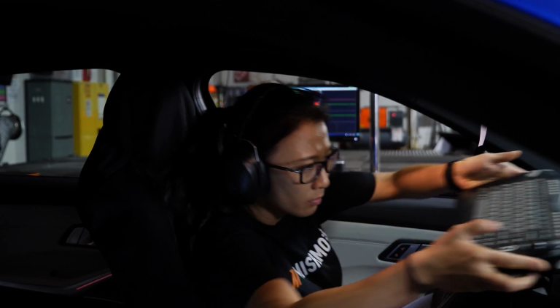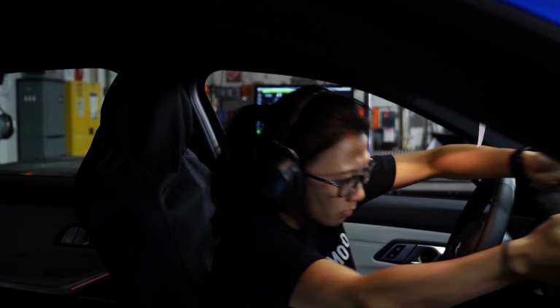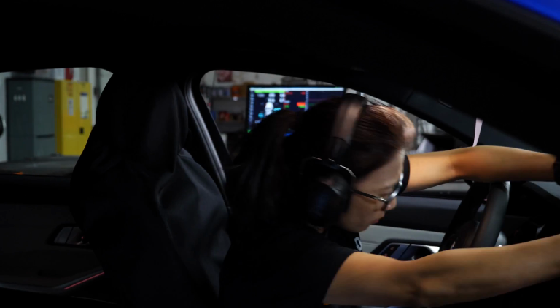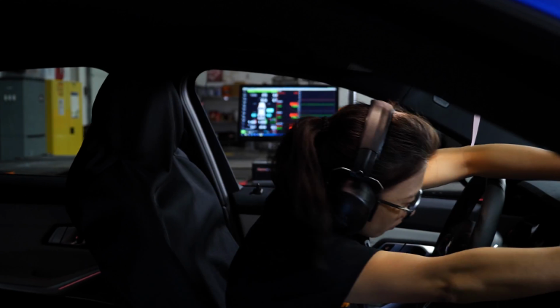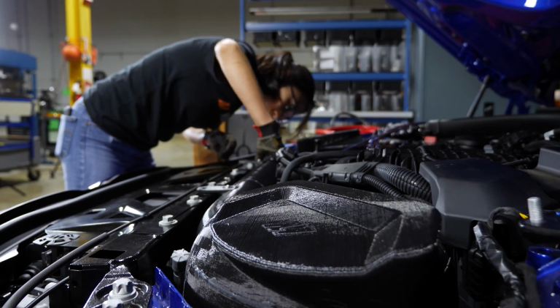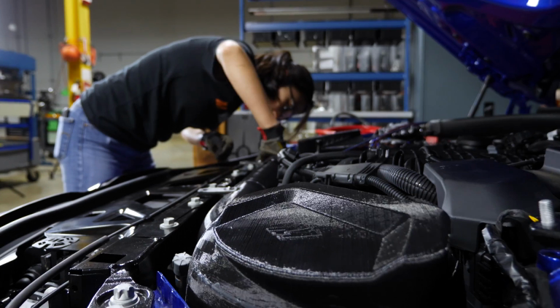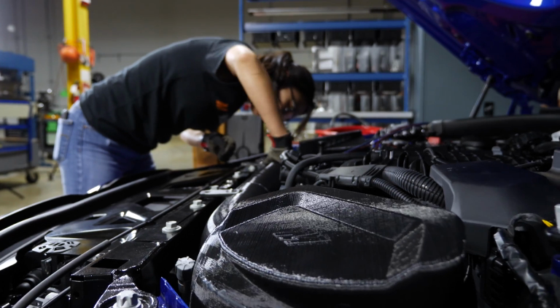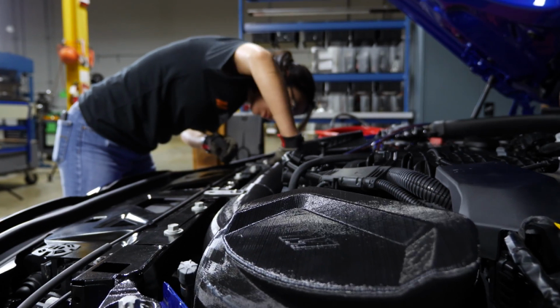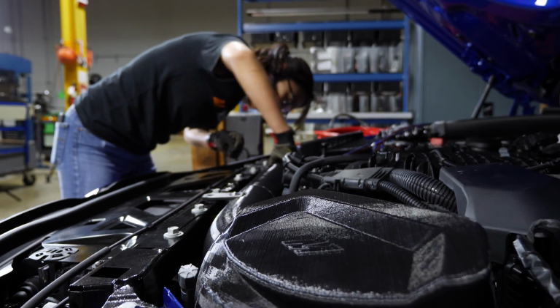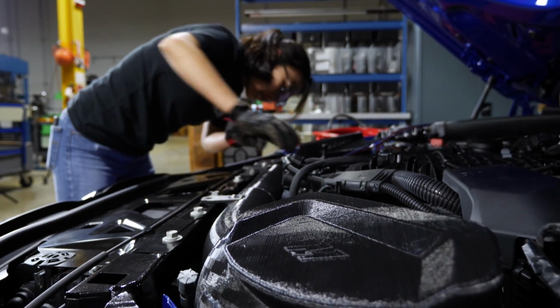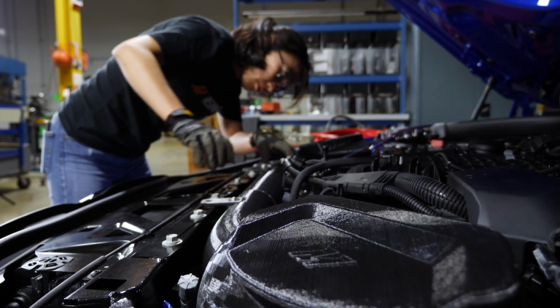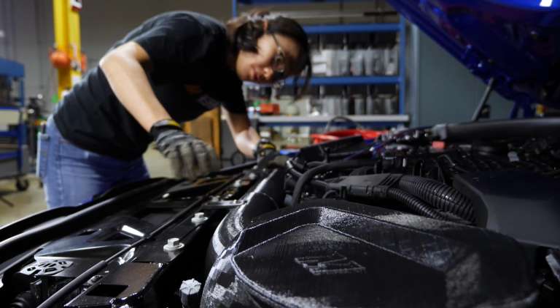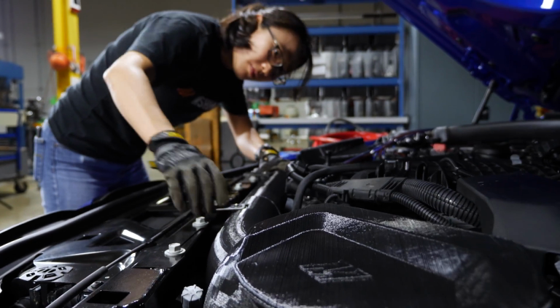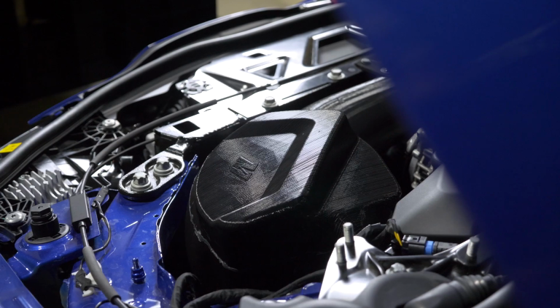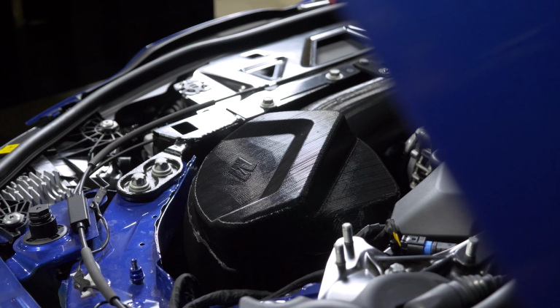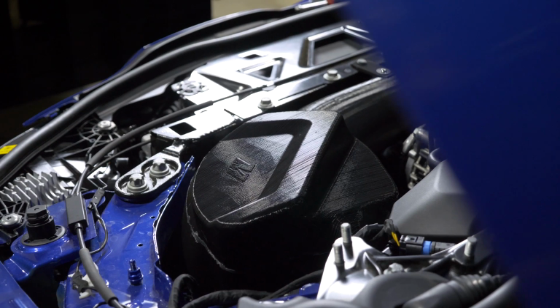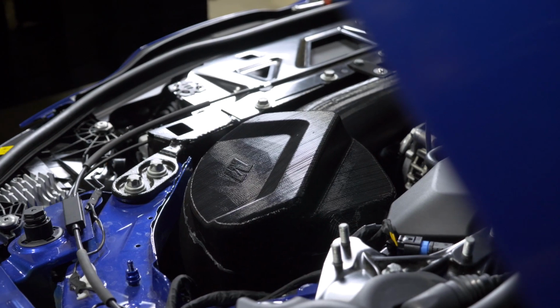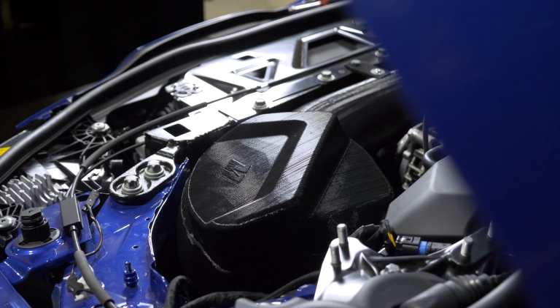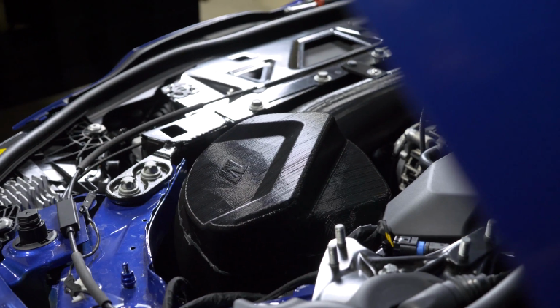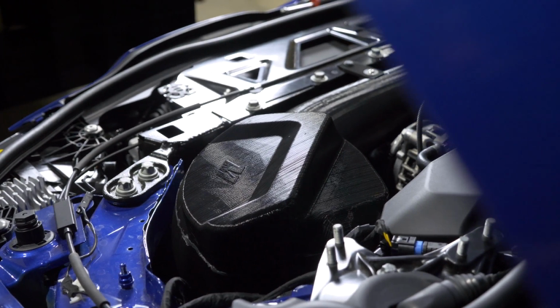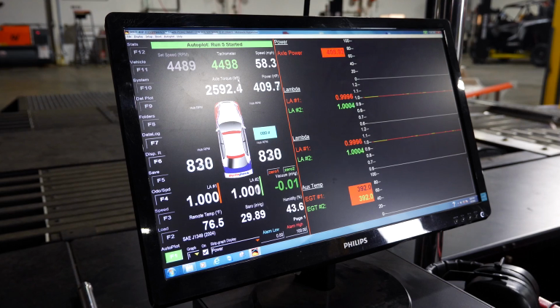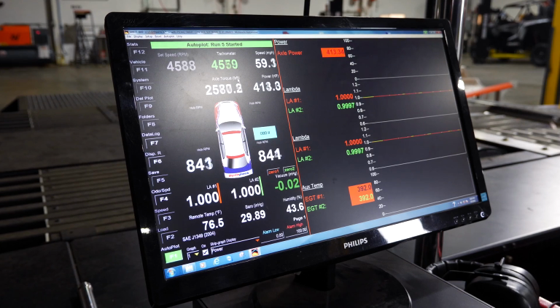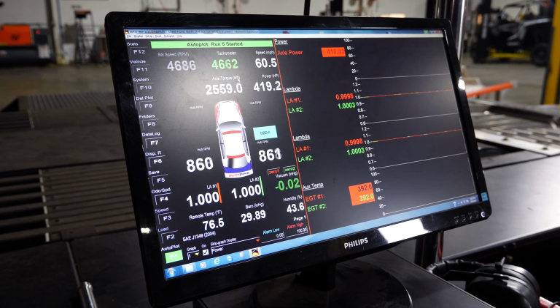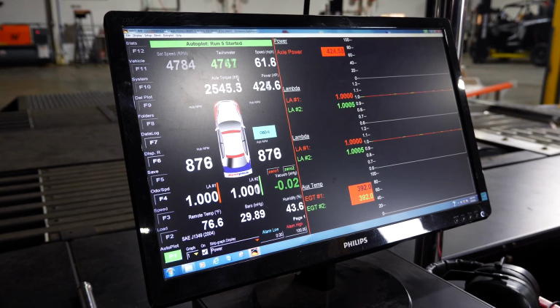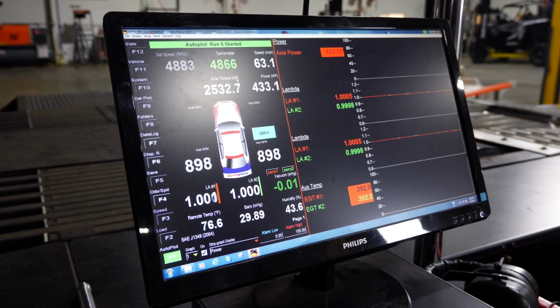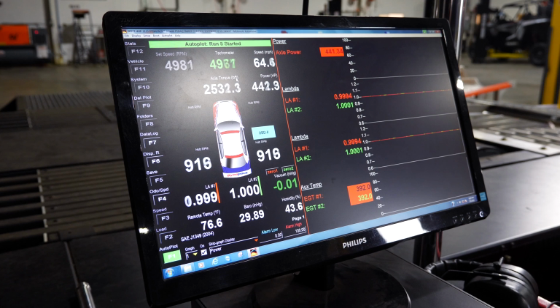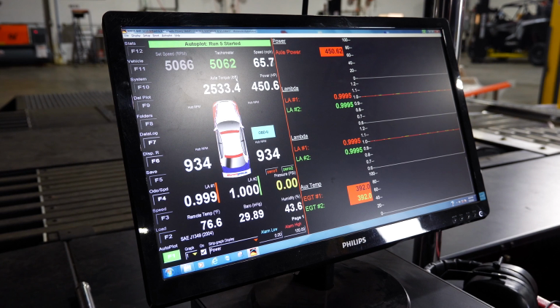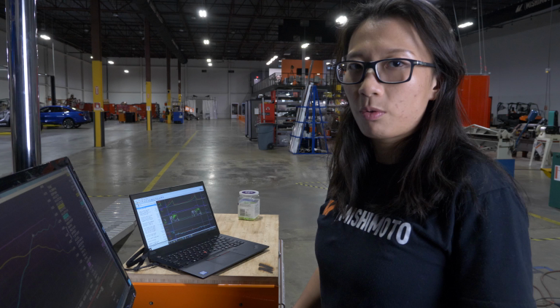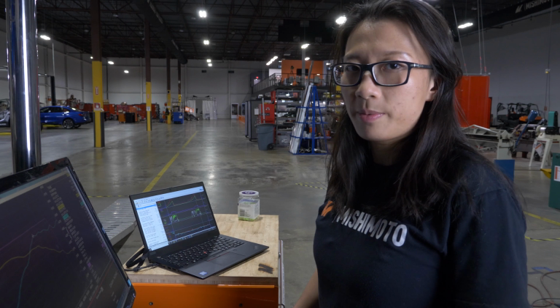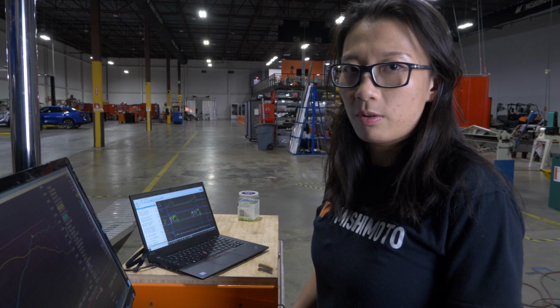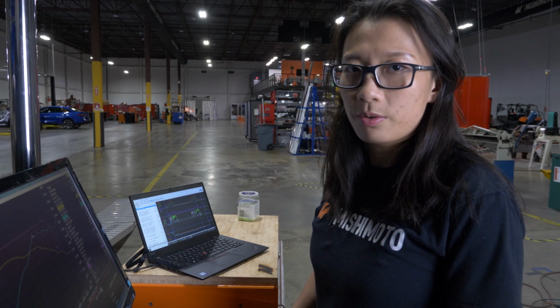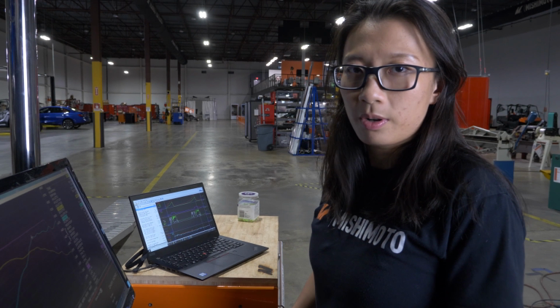Once the vehicle is tuned, this will allow you to take advantage of the extra airflow and potentially get more horsepower and torque.